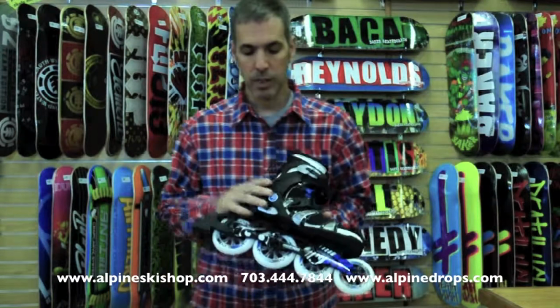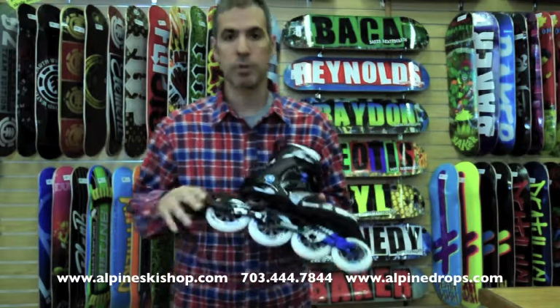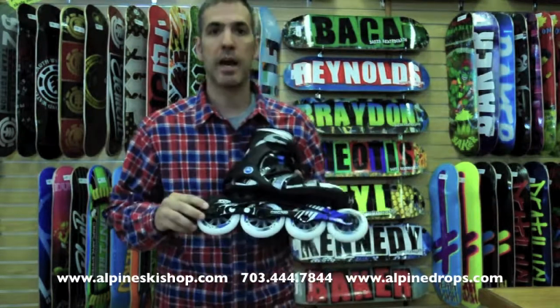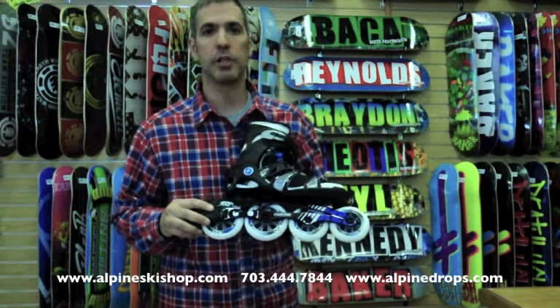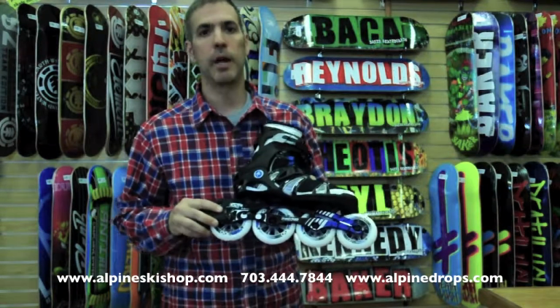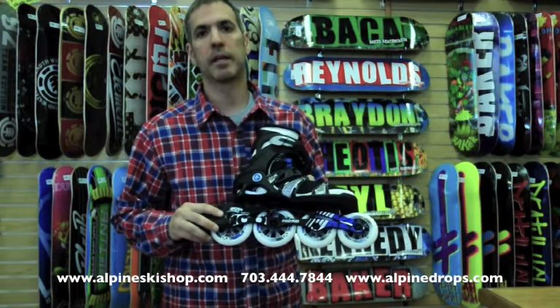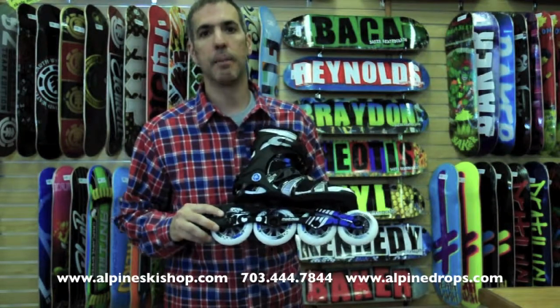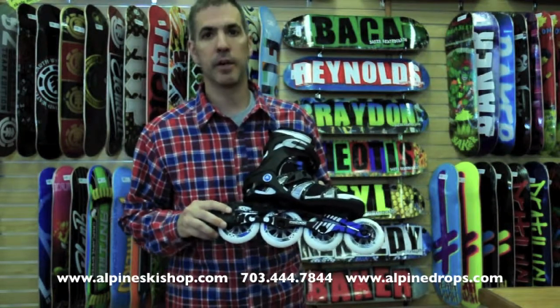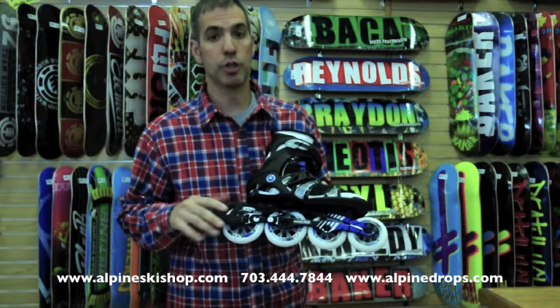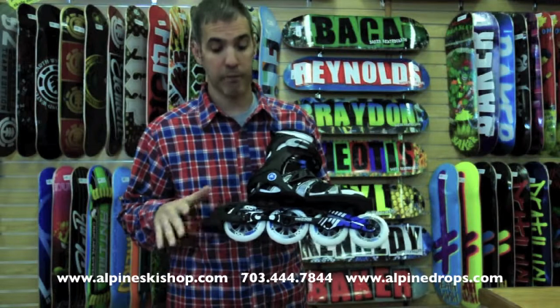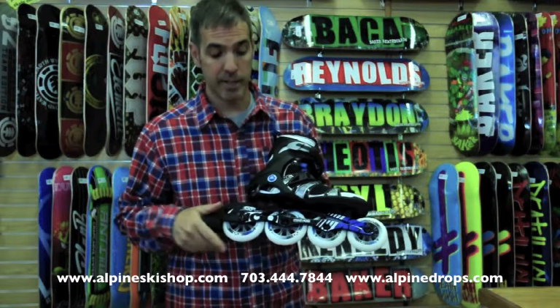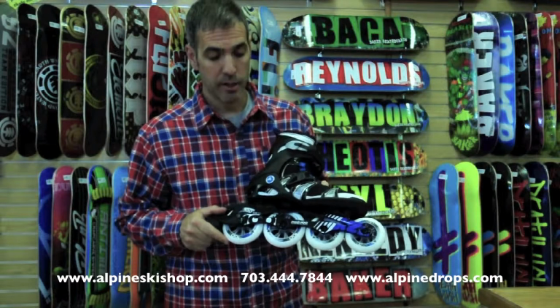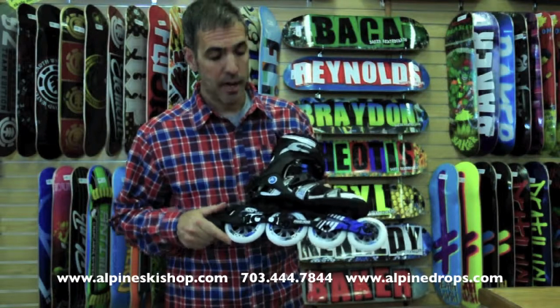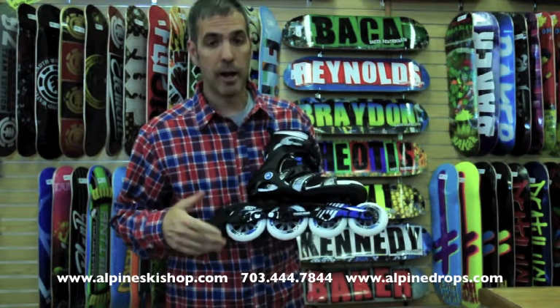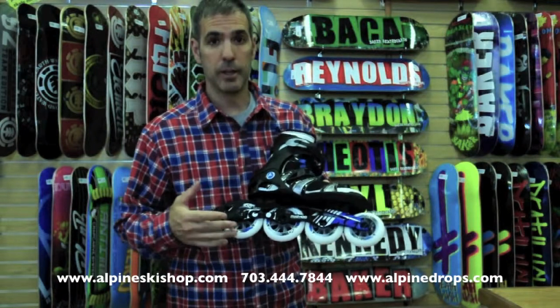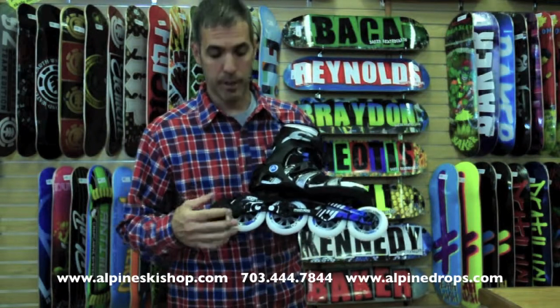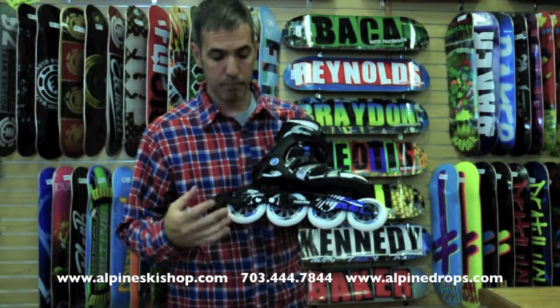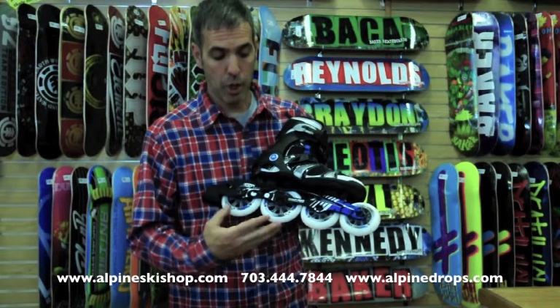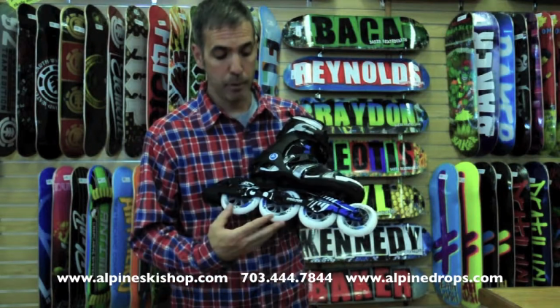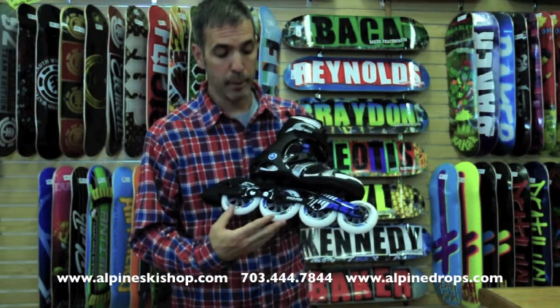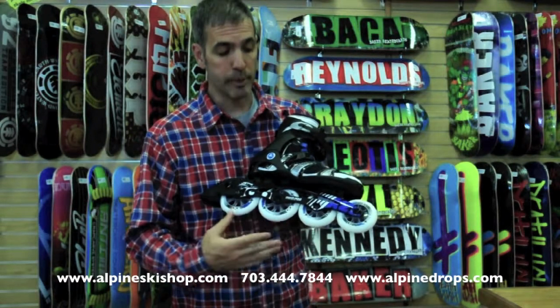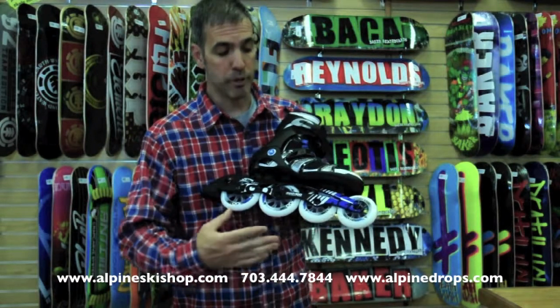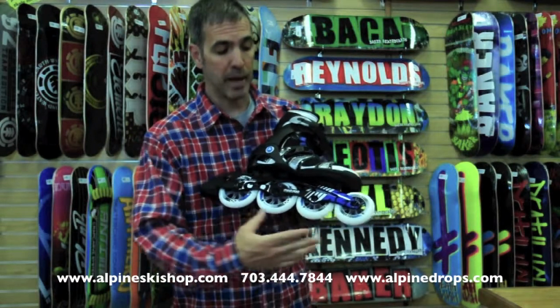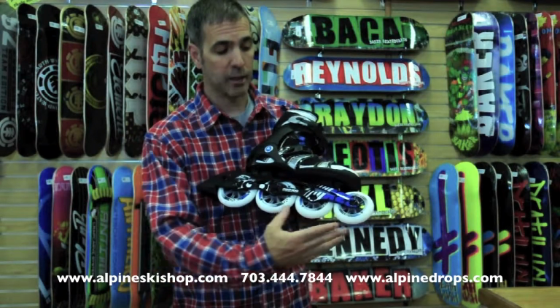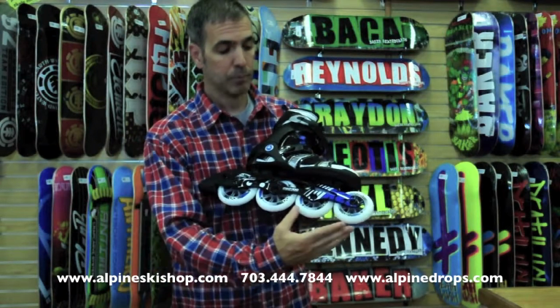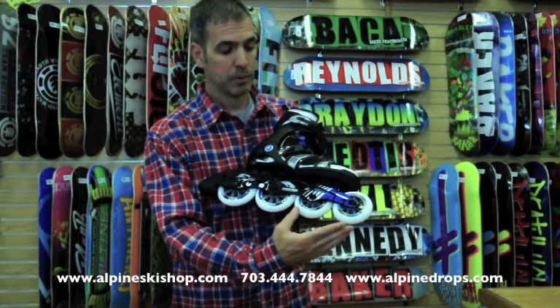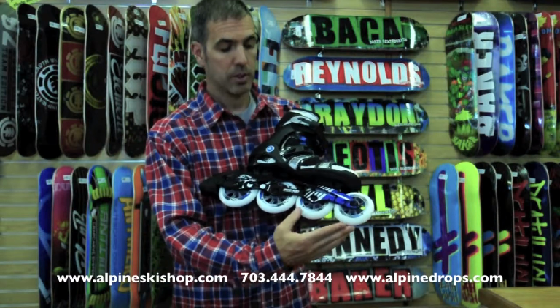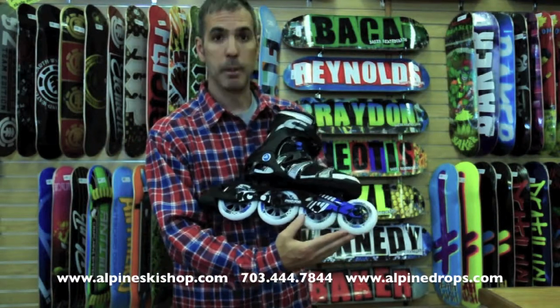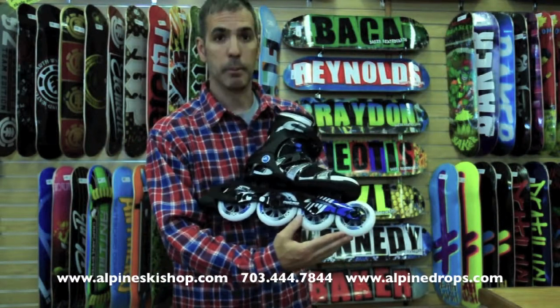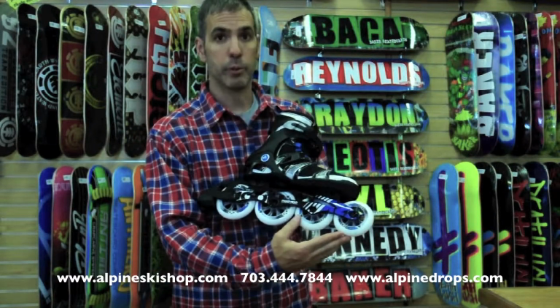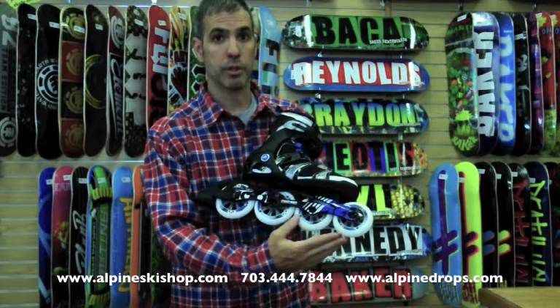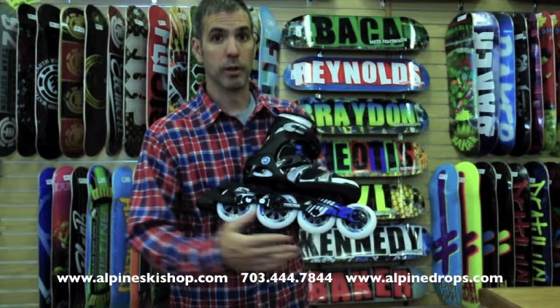It comes with ILQ Abec 9 bearings — super fast — and a high-low setup. 100mm wheels in the back, 90mm wheels in the front.